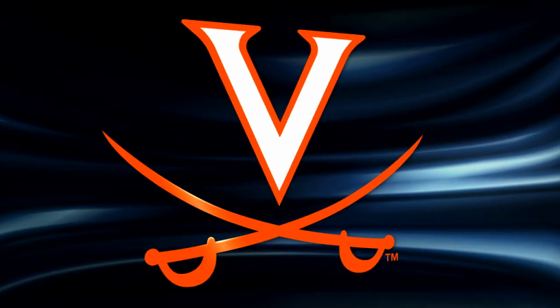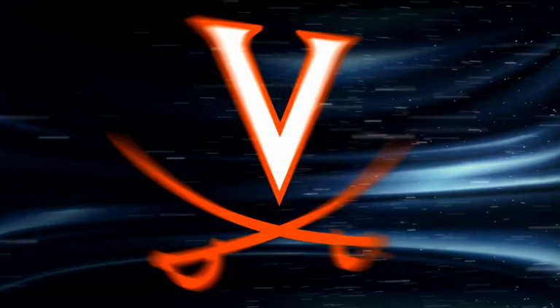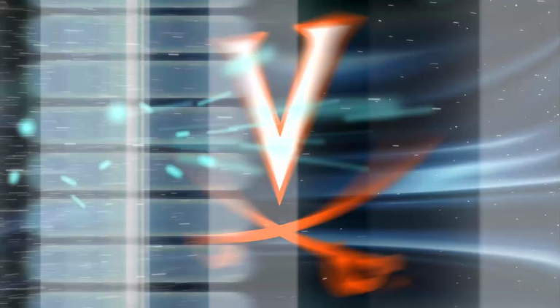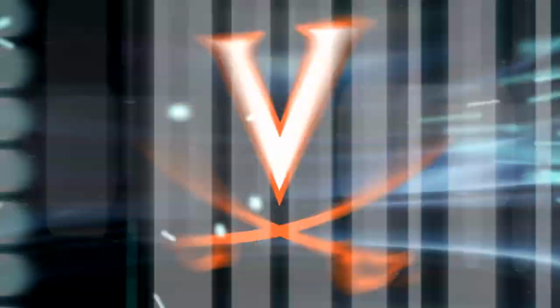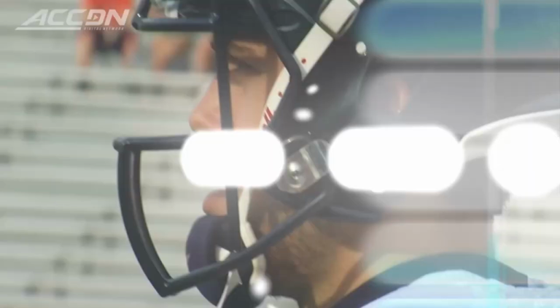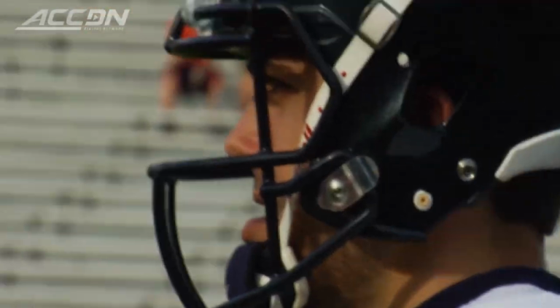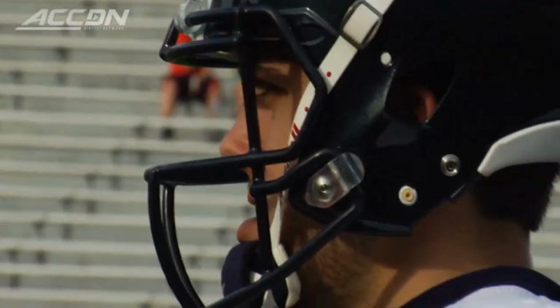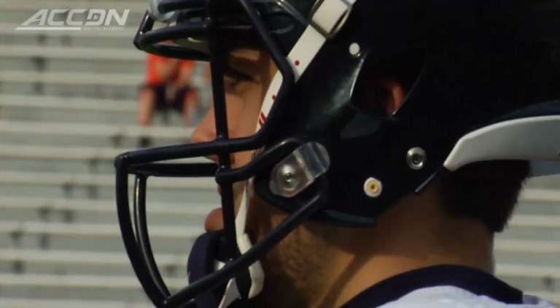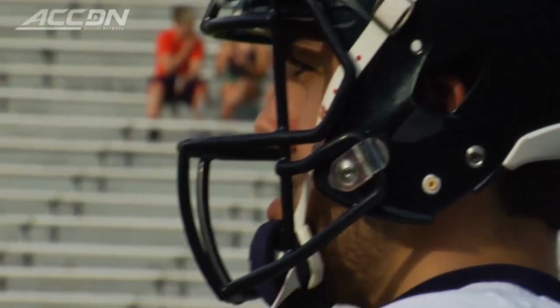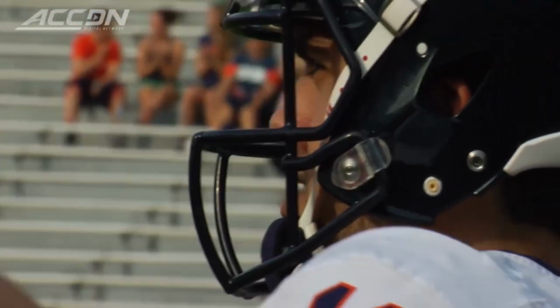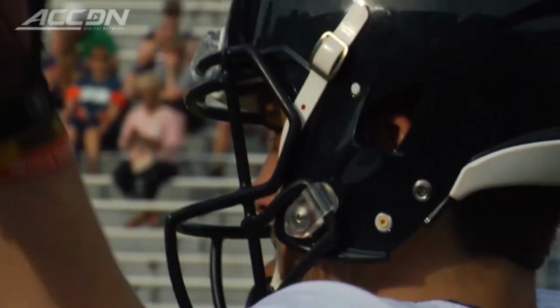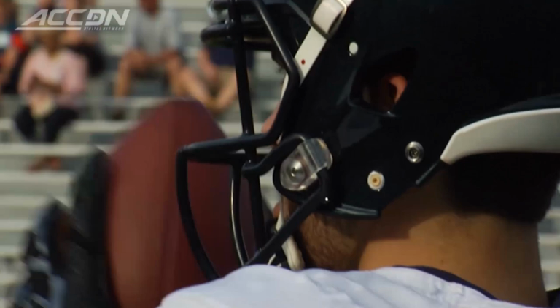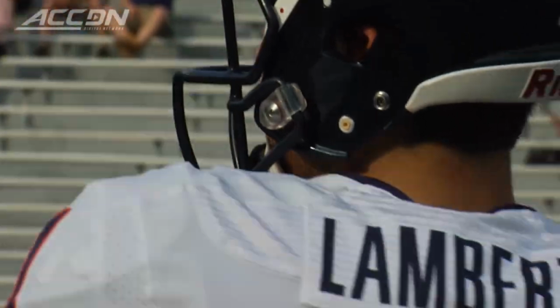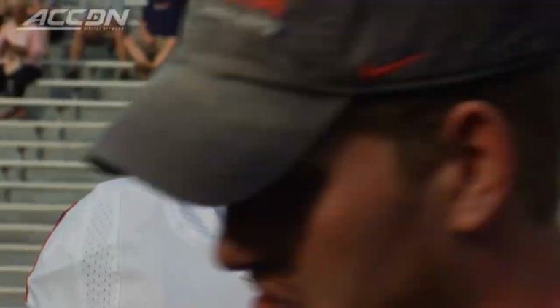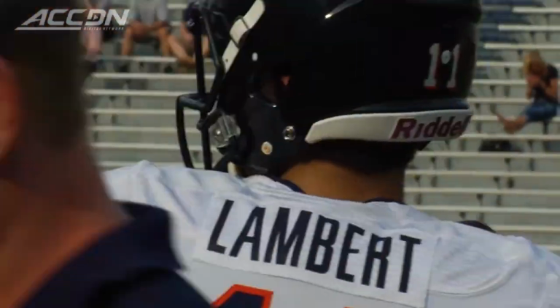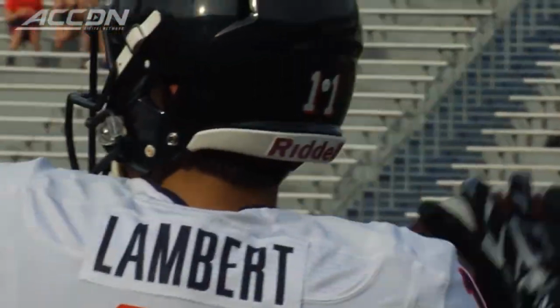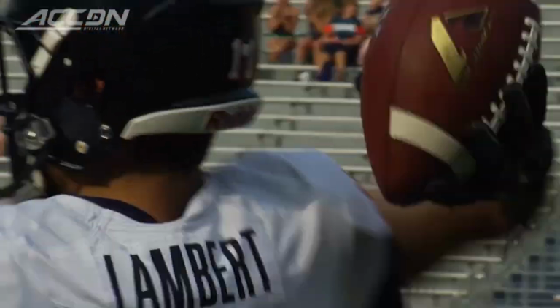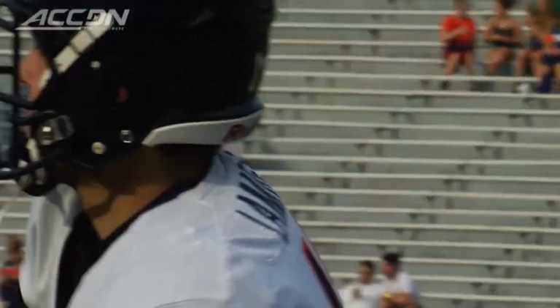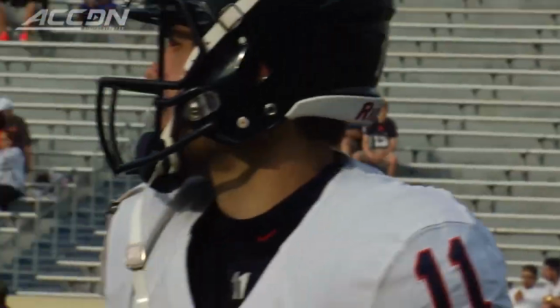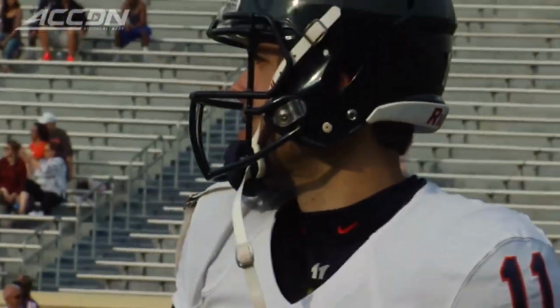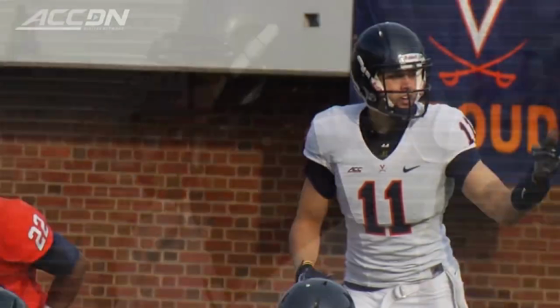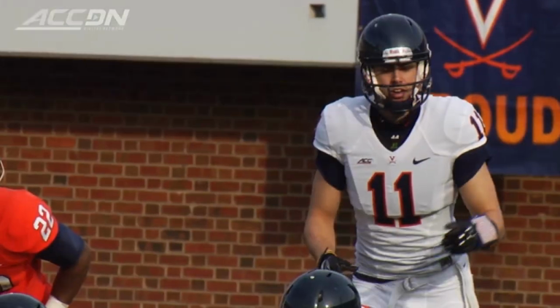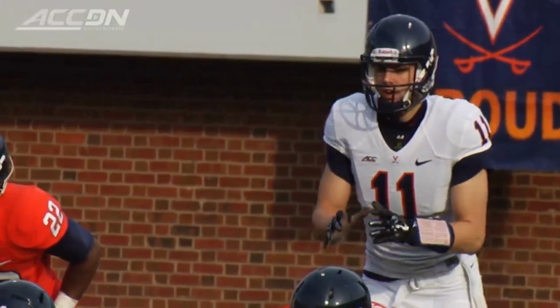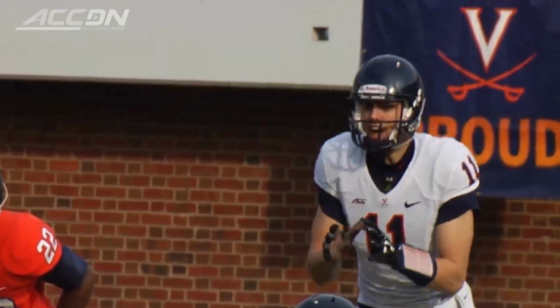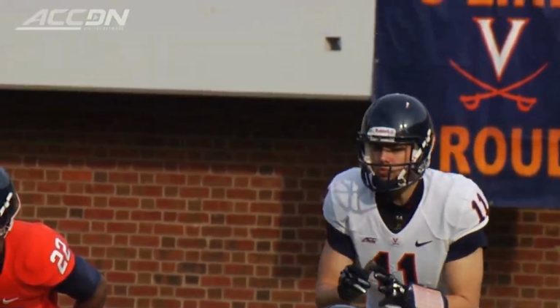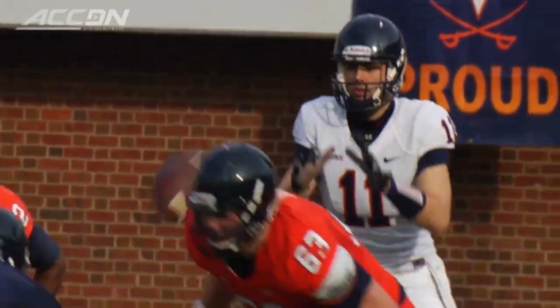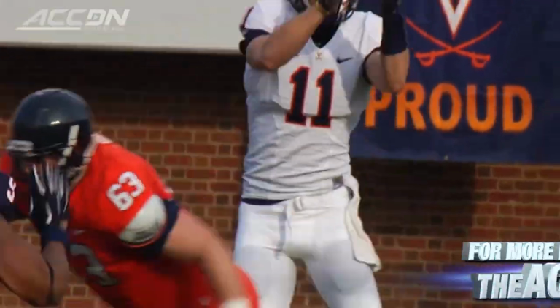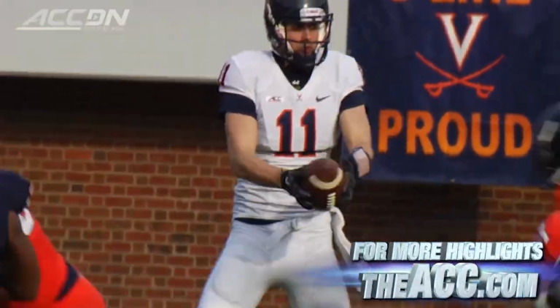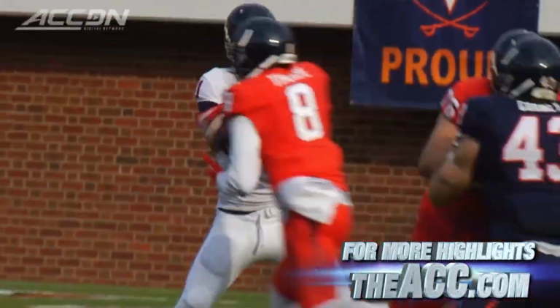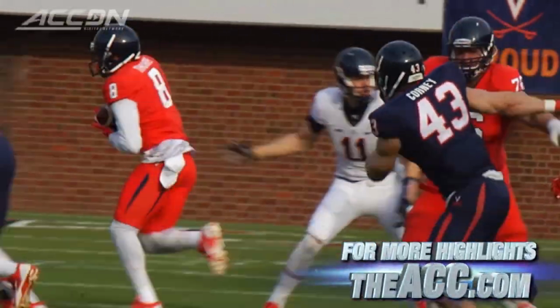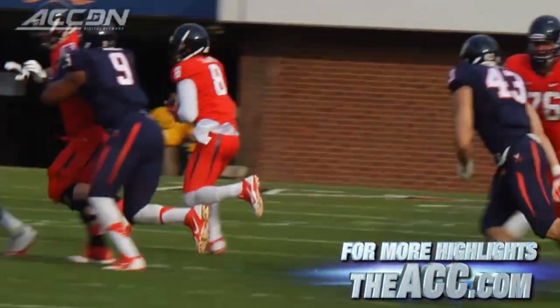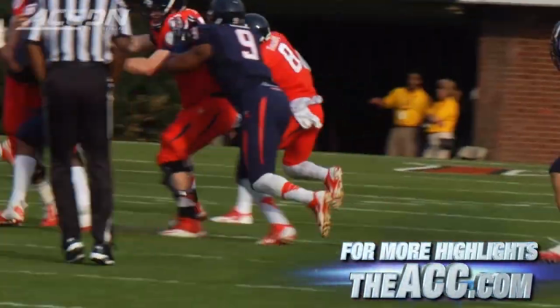UVA spring game, blue versus orange. Grayson Lambert trying to lock down that starting job for the Cavaliers.